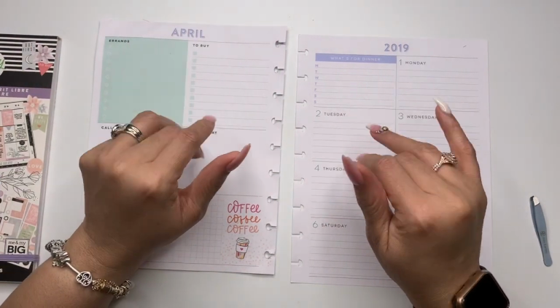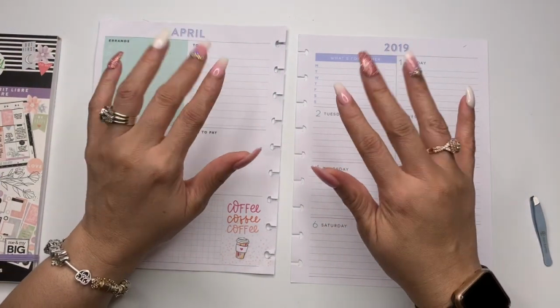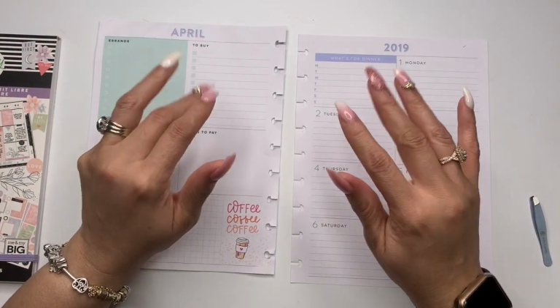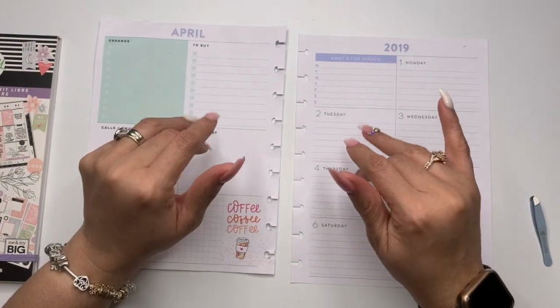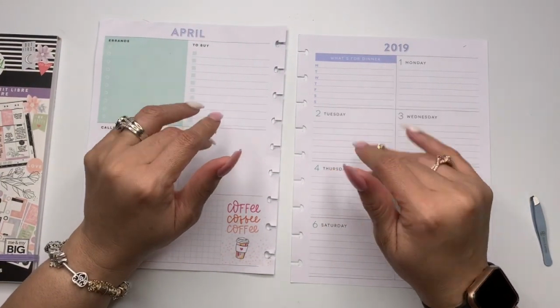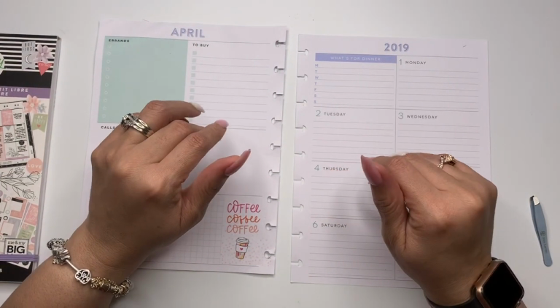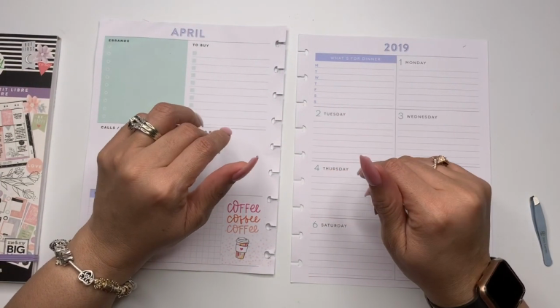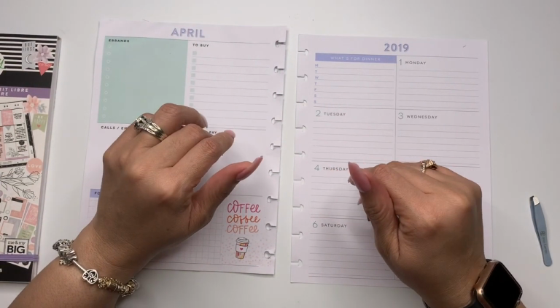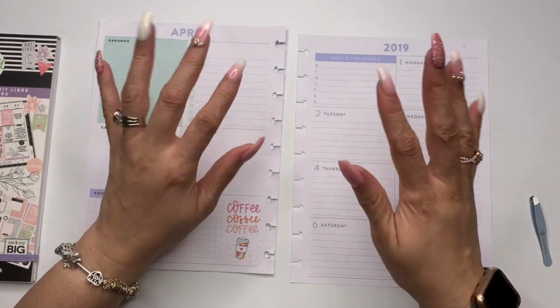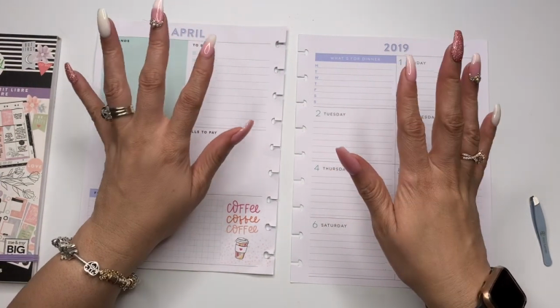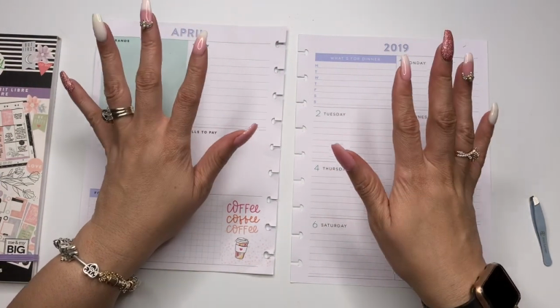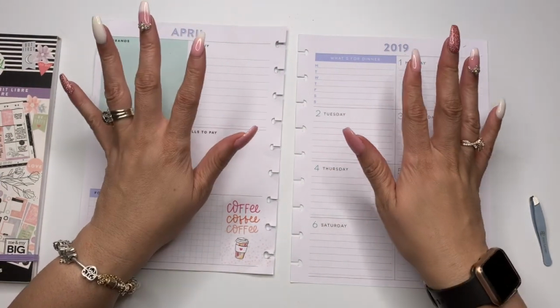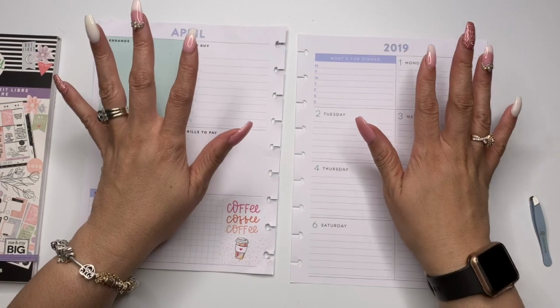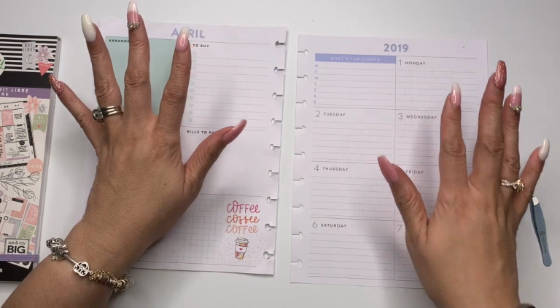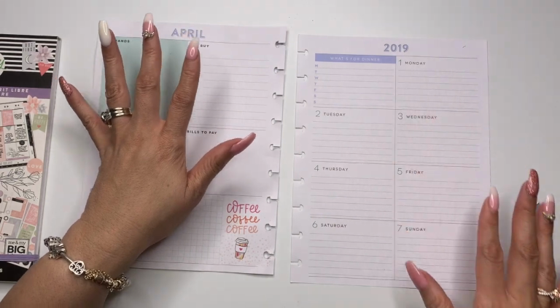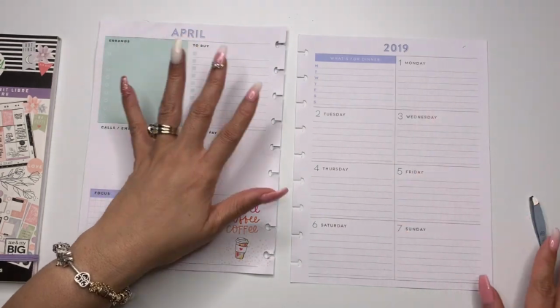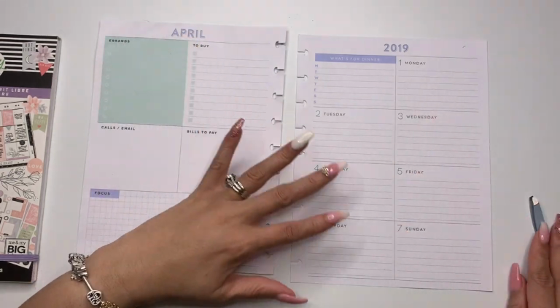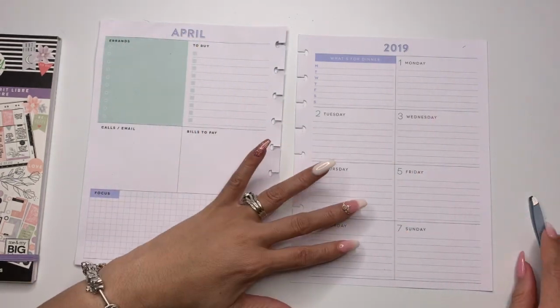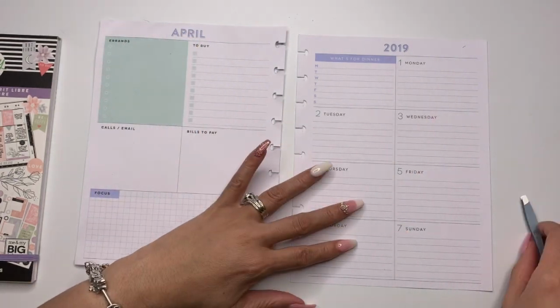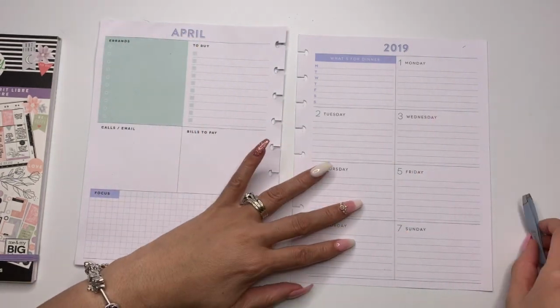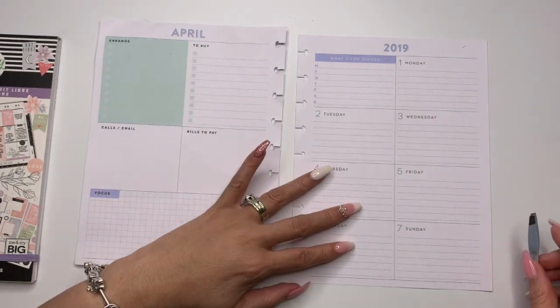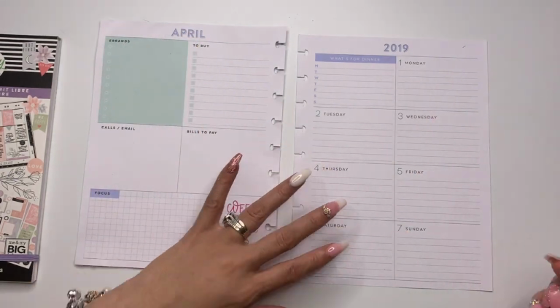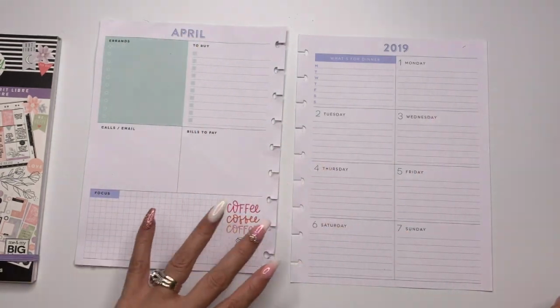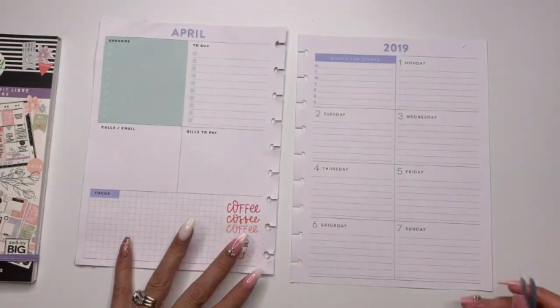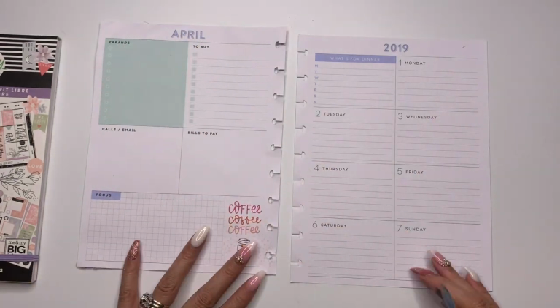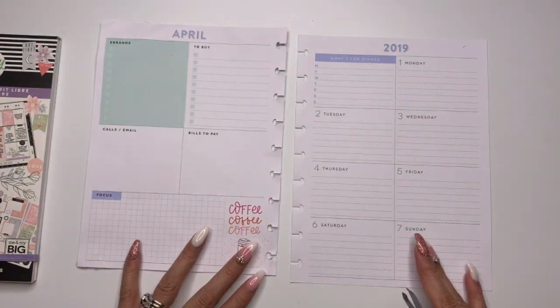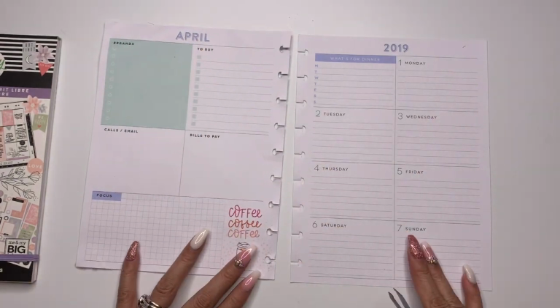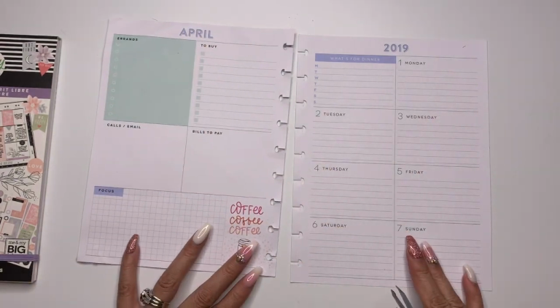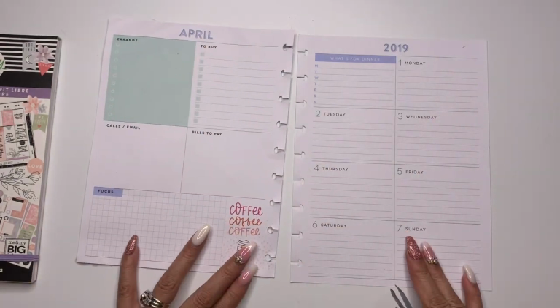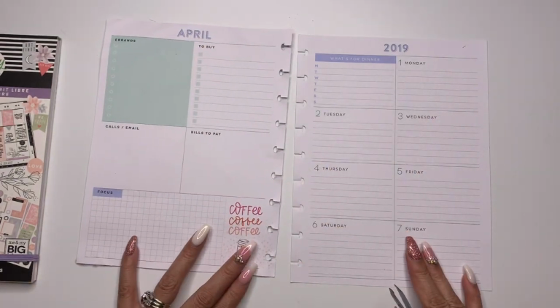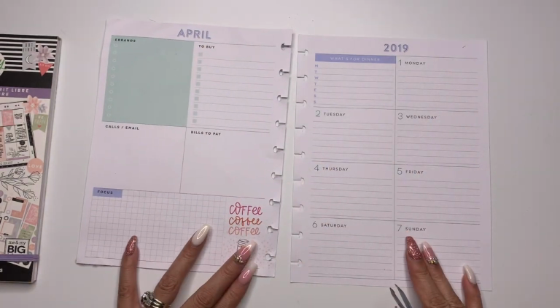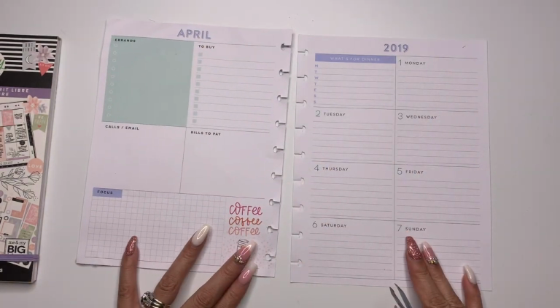Hello everyone and welcome to my channel. My name is Miranda and I am Mrs. Thinking of a Master Plan.